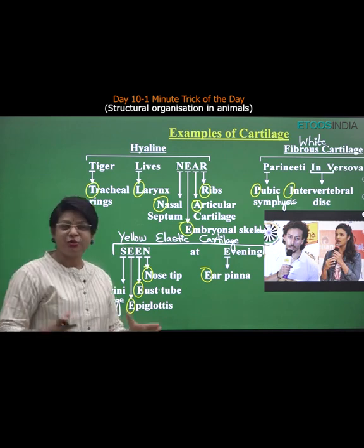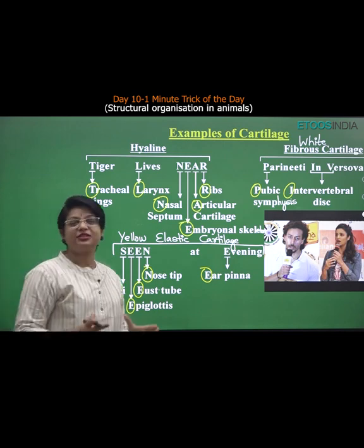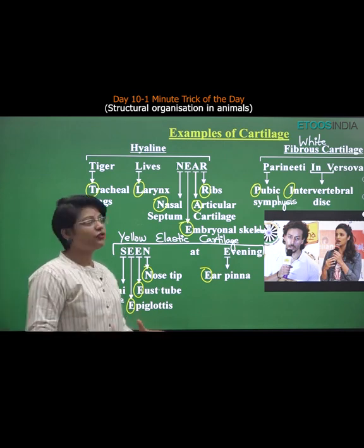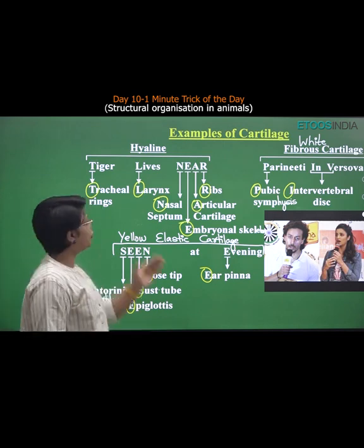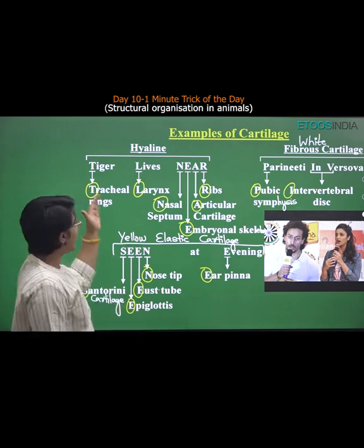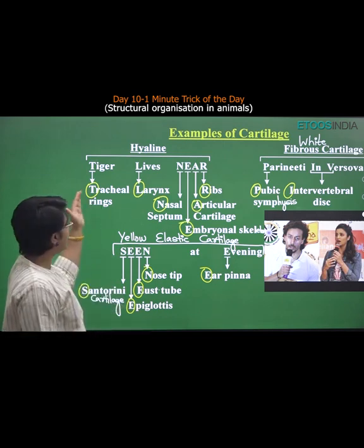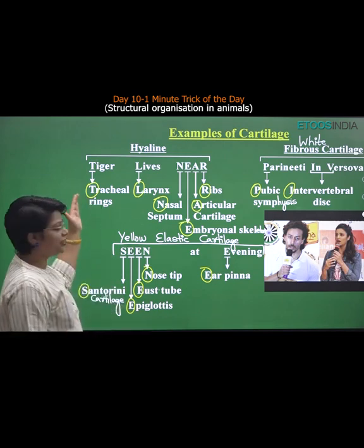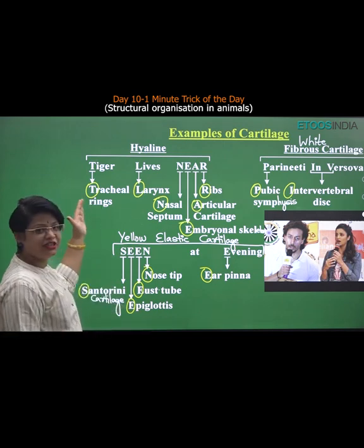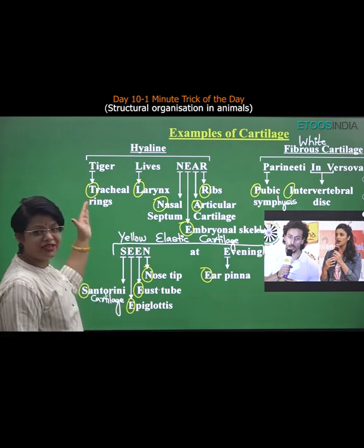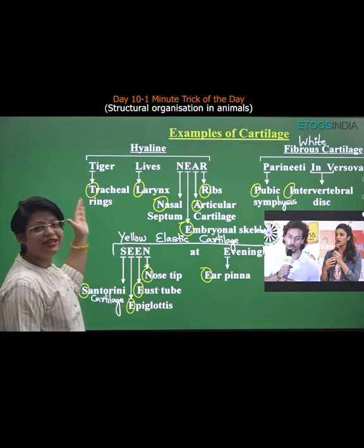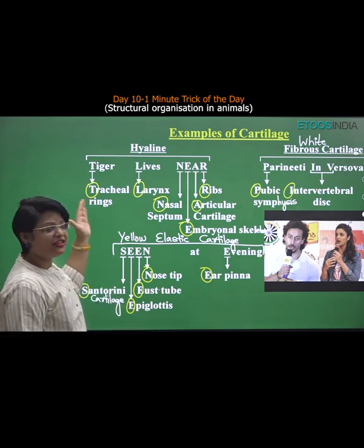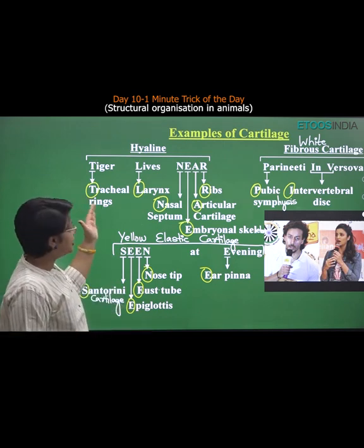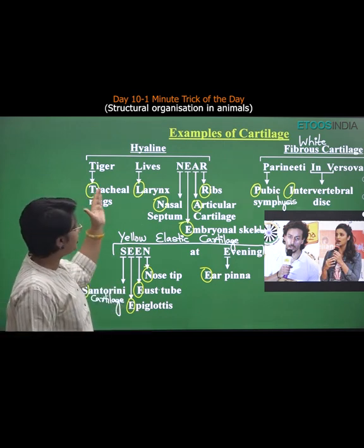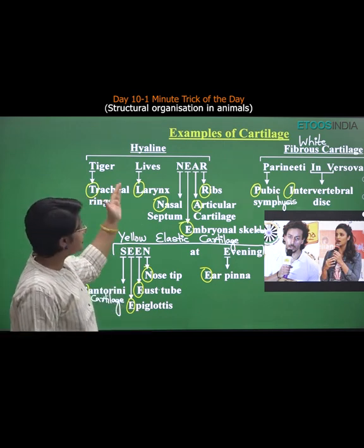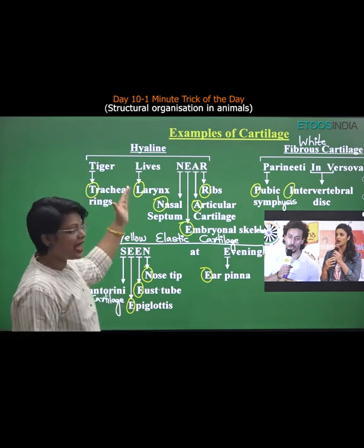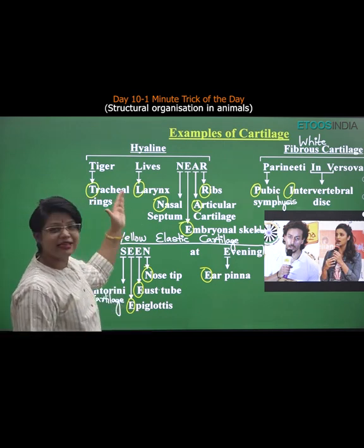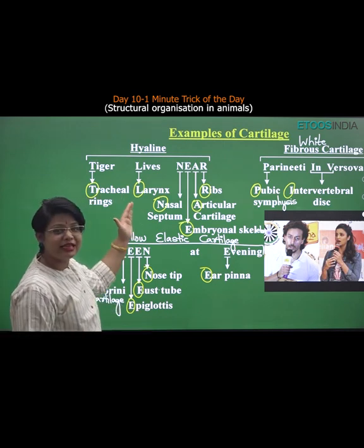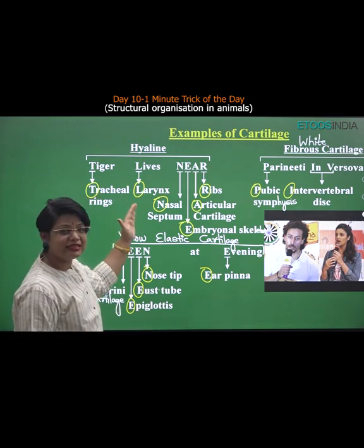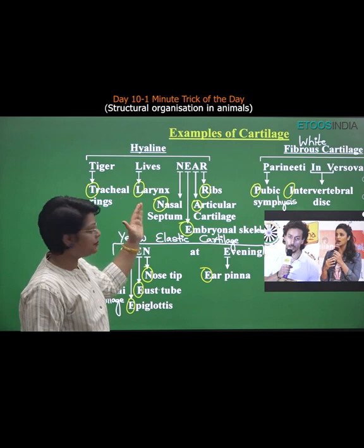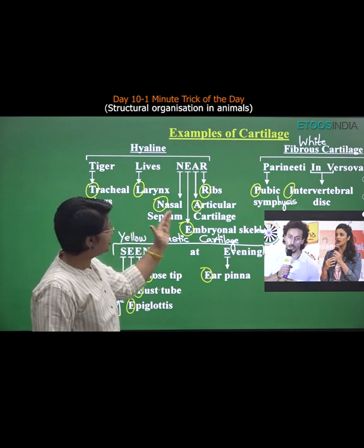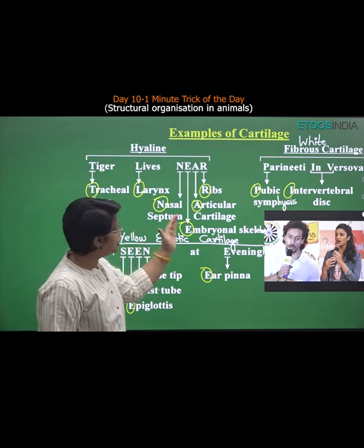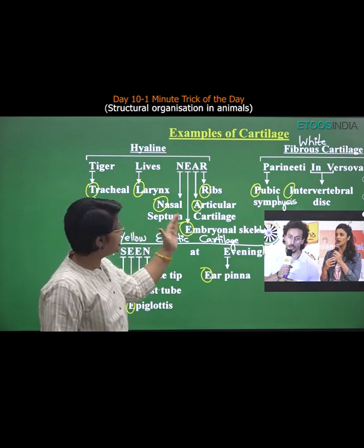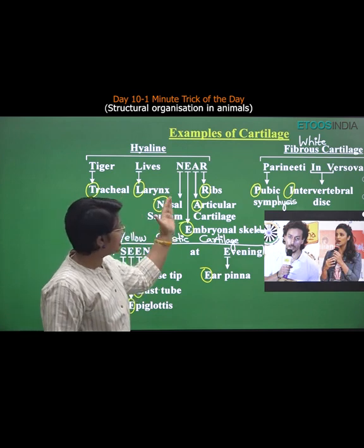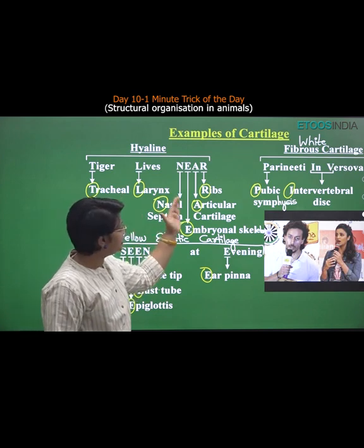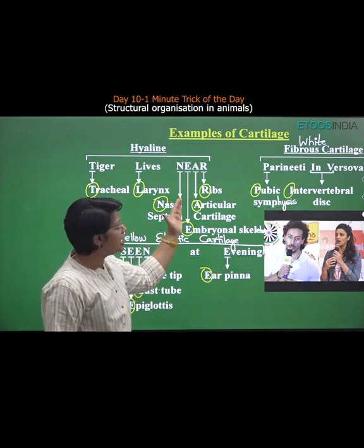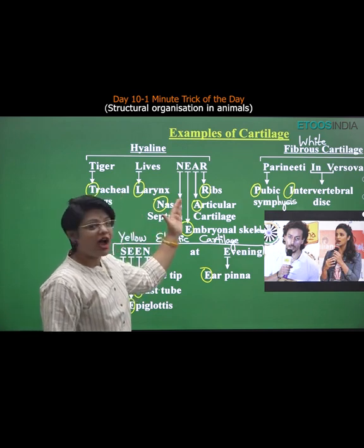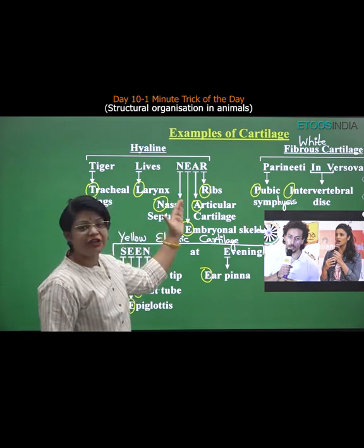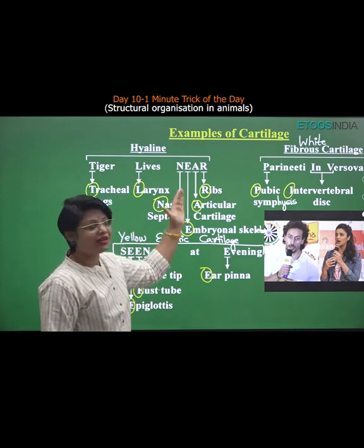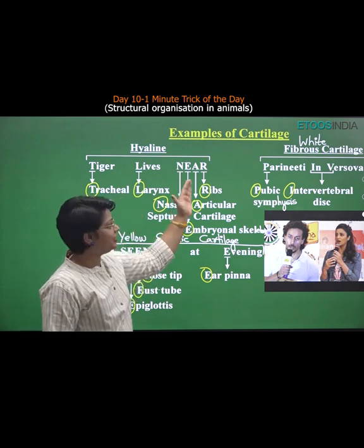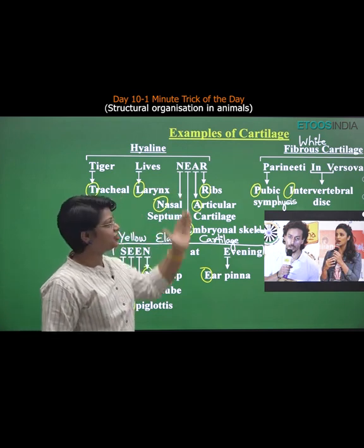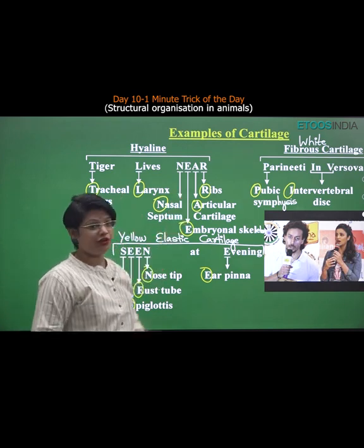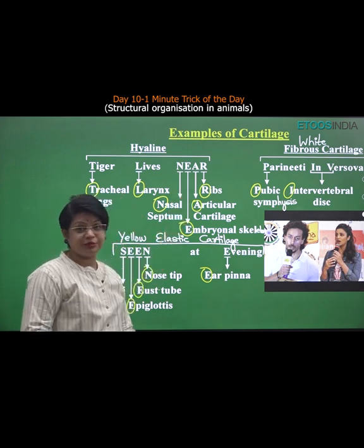Students, the trick for hyaline cartilage is: Tracheal rings, Larynx, Nasal septum, Embryonic skeleton, Articular cartilage, and Ribs.